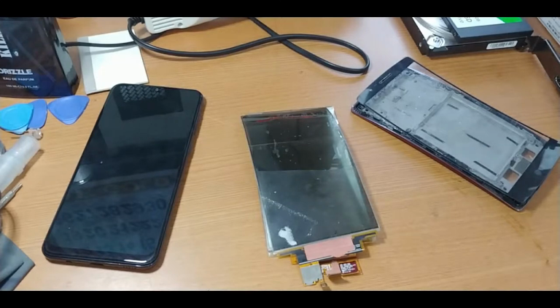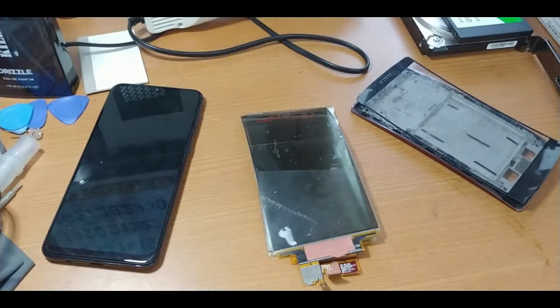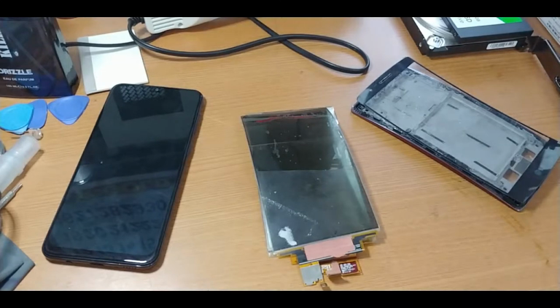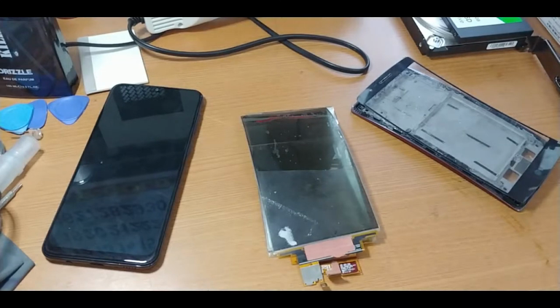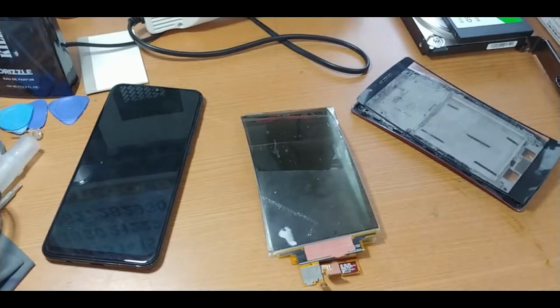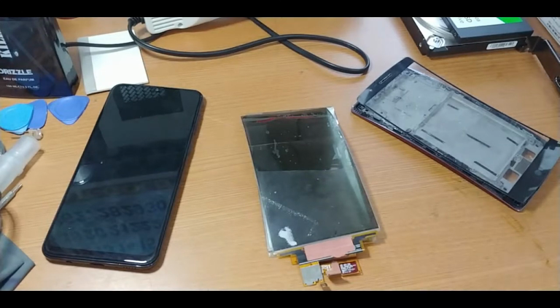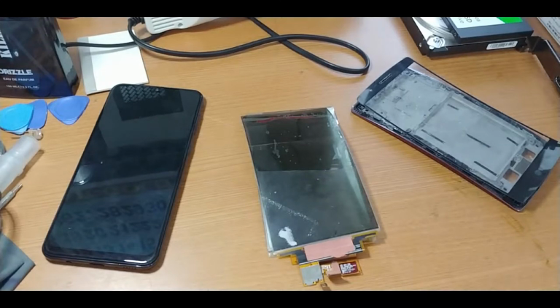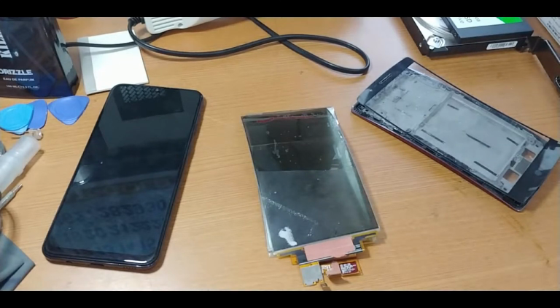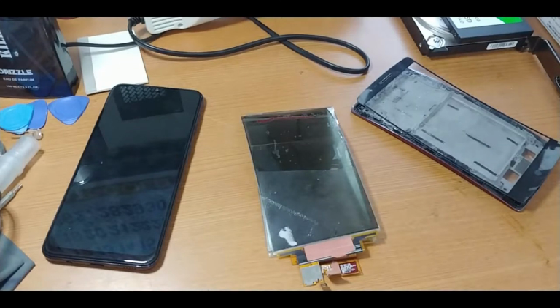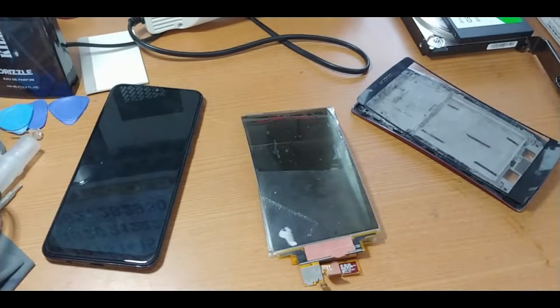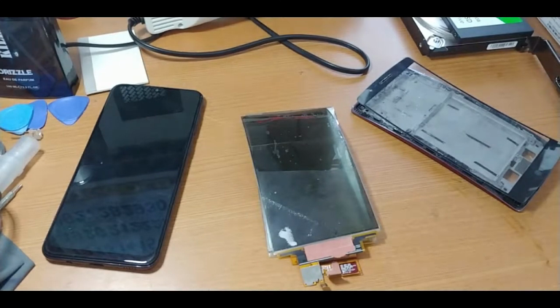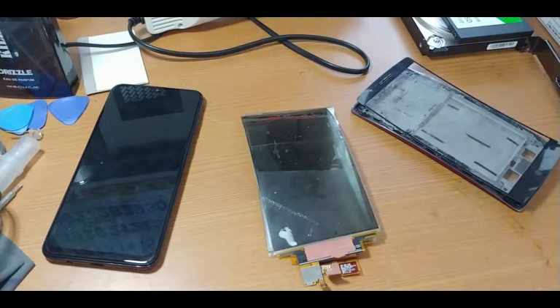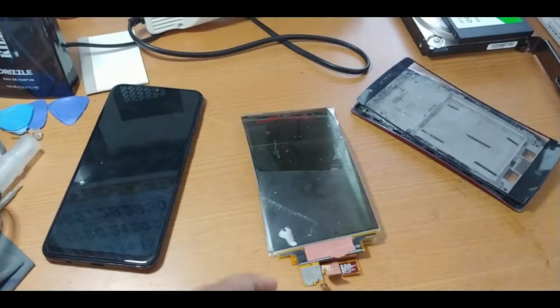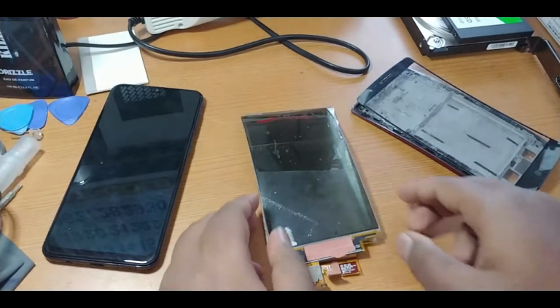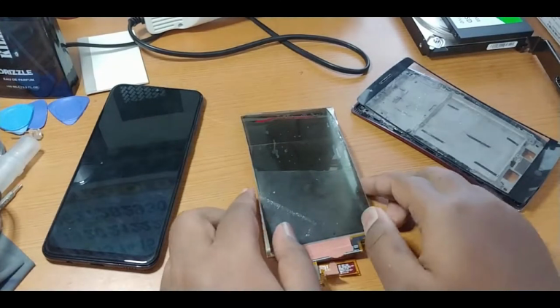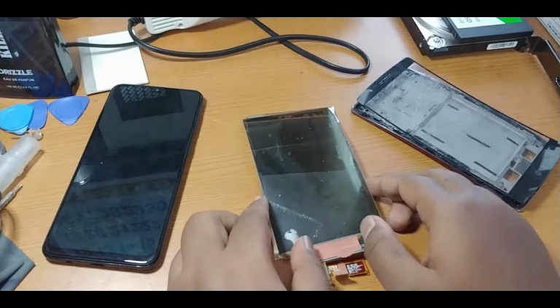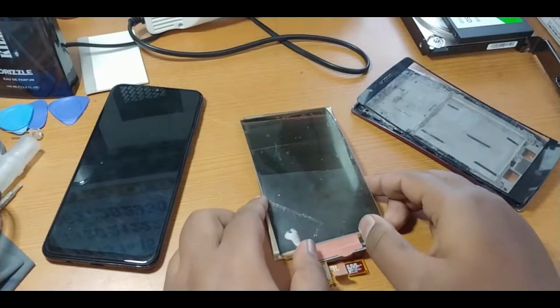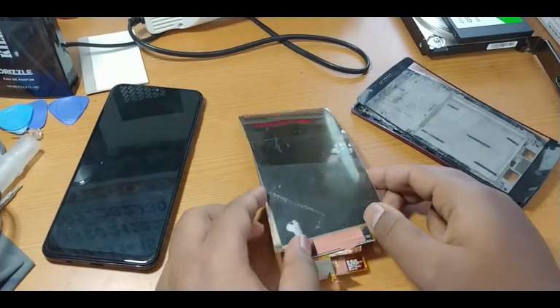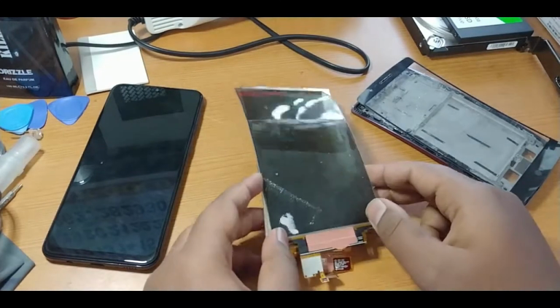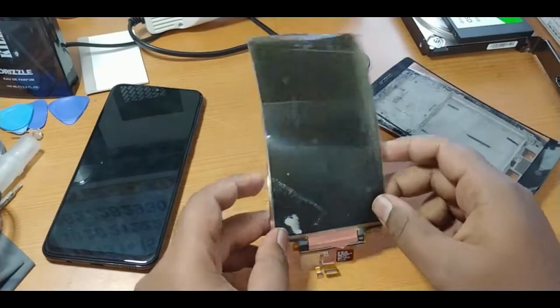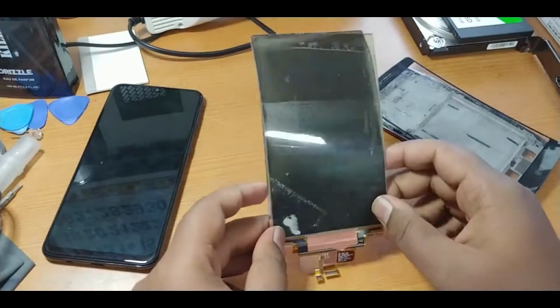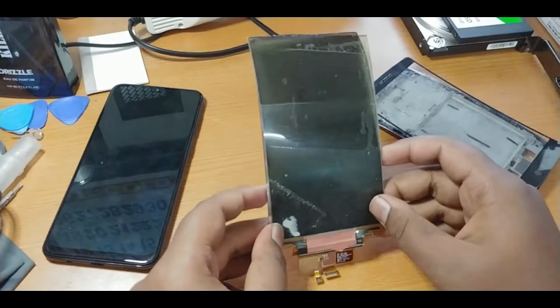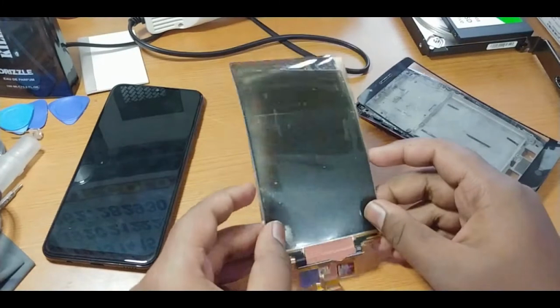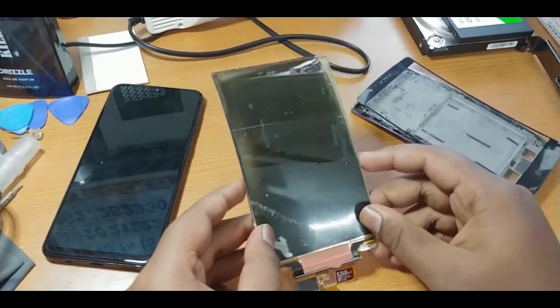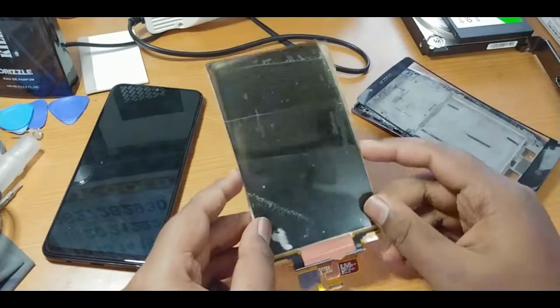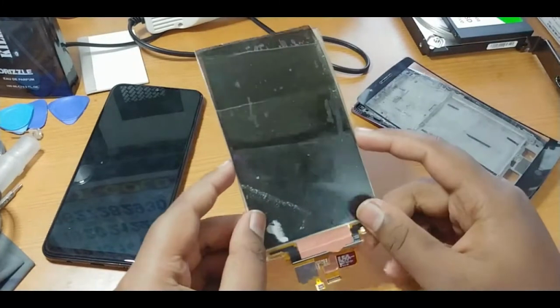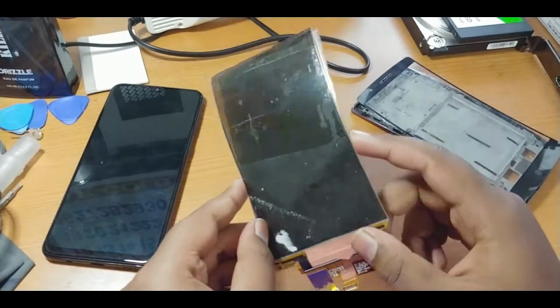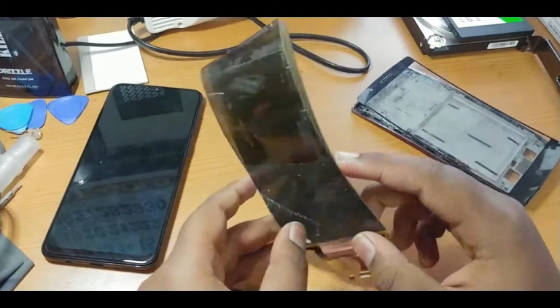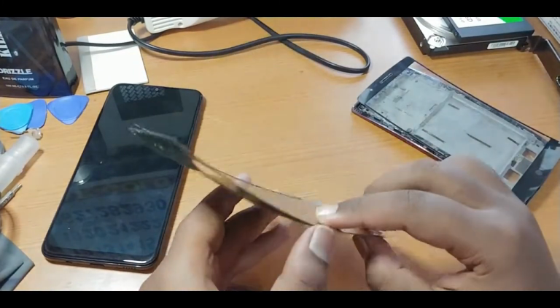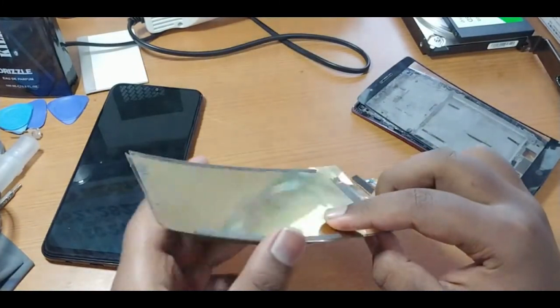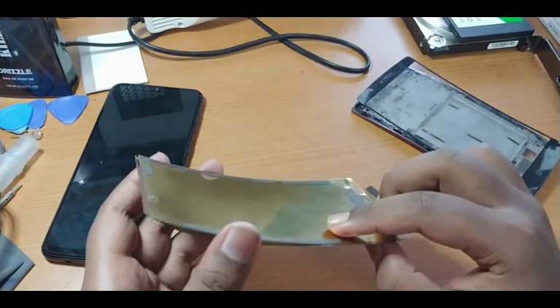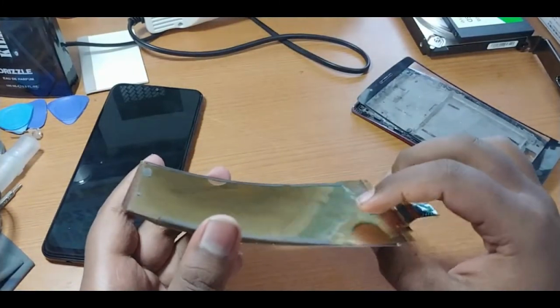Hello guys, it's Unedgy here and today we are going to see about the tear-on-off and flexible OLED display.